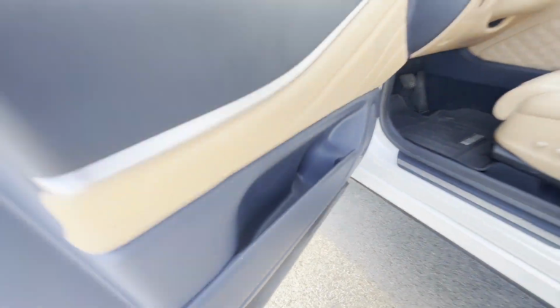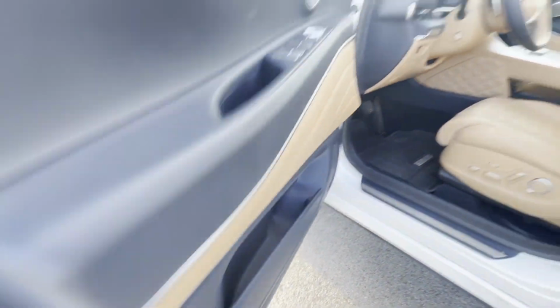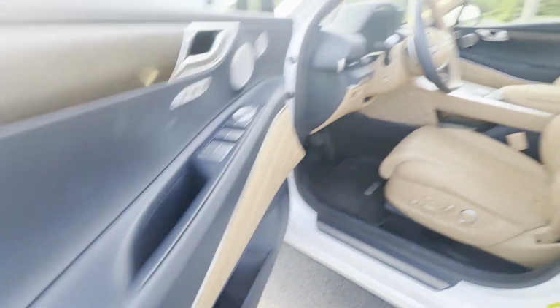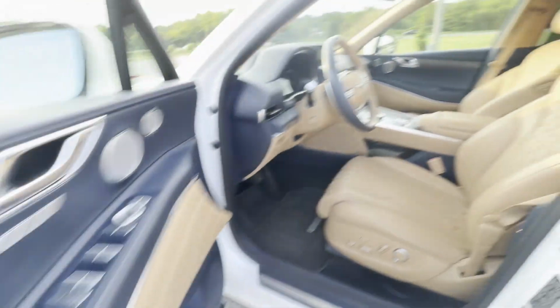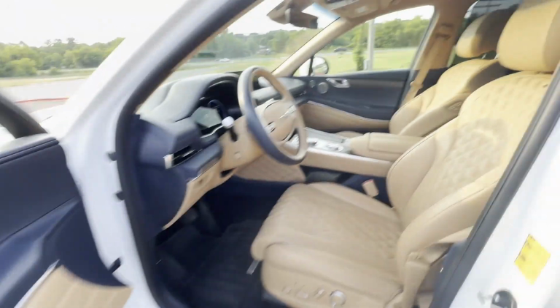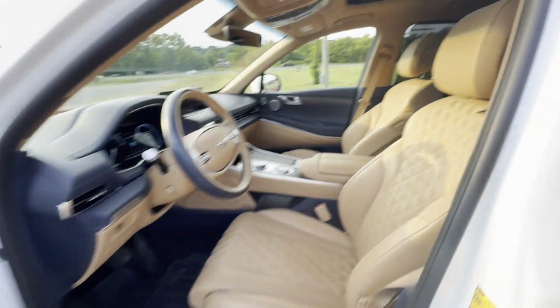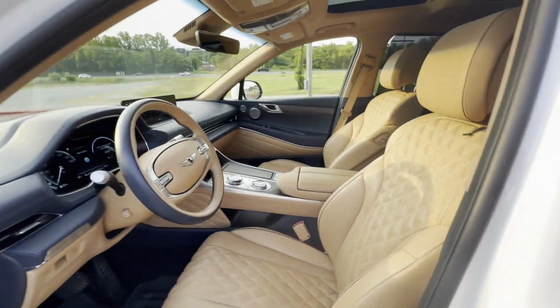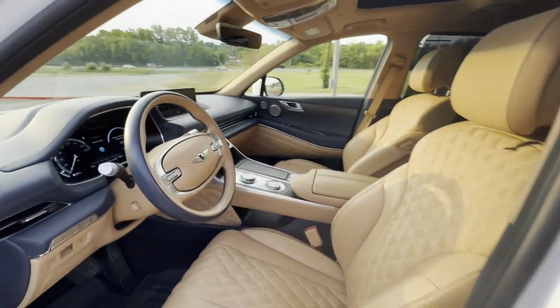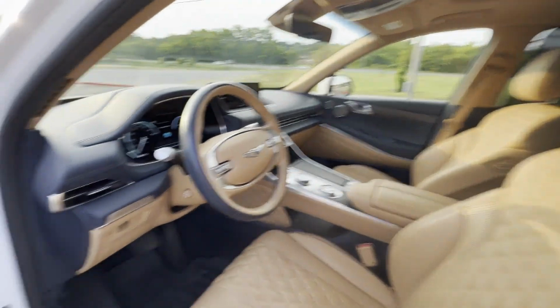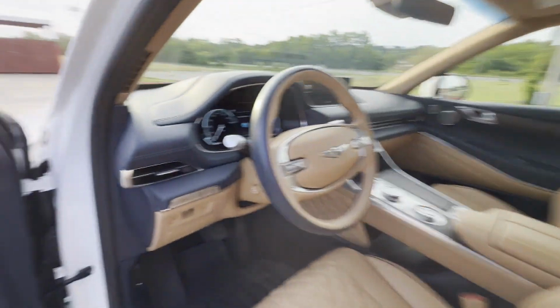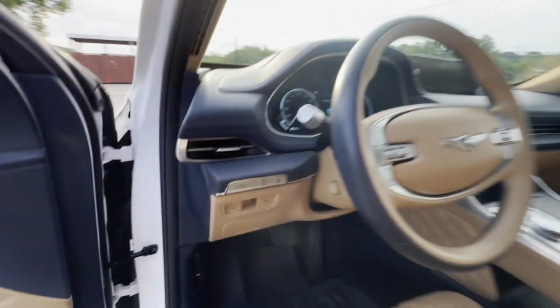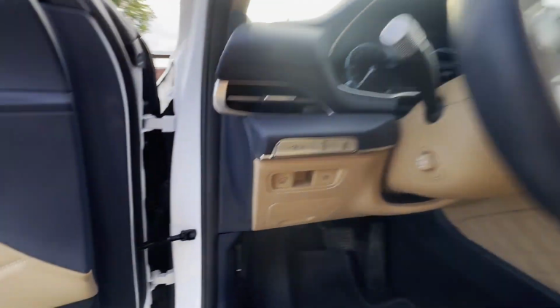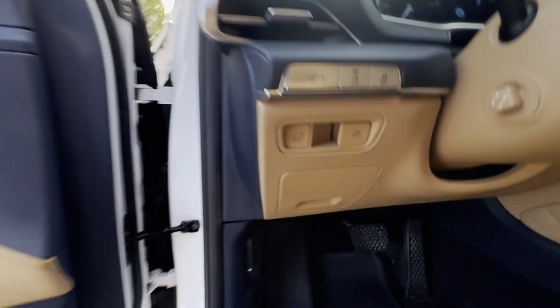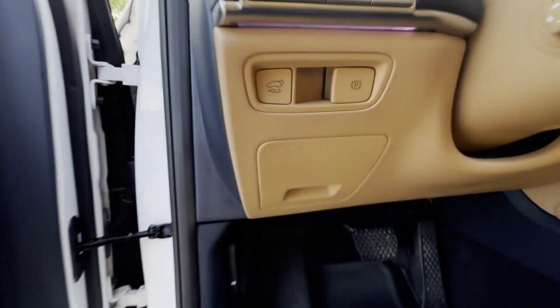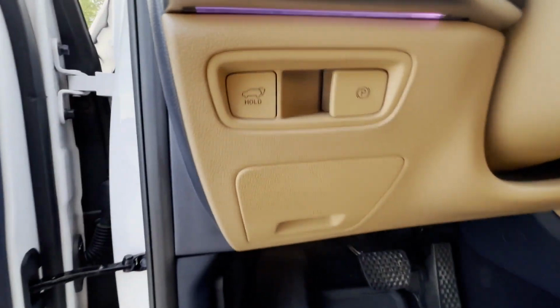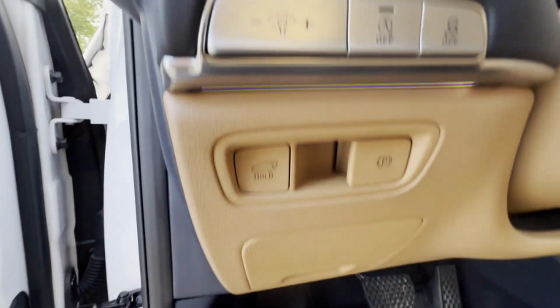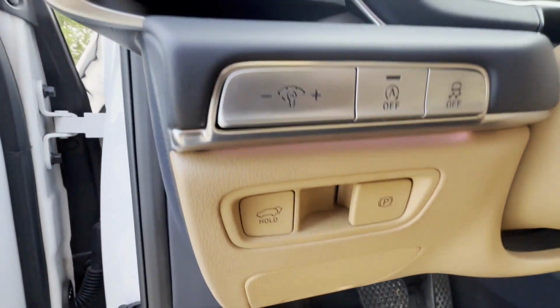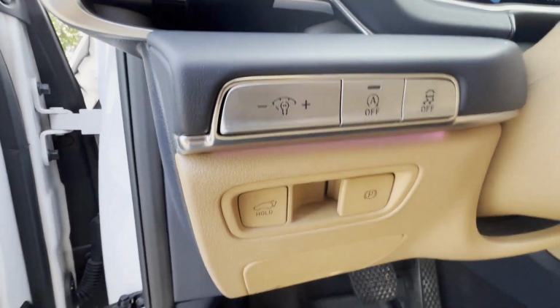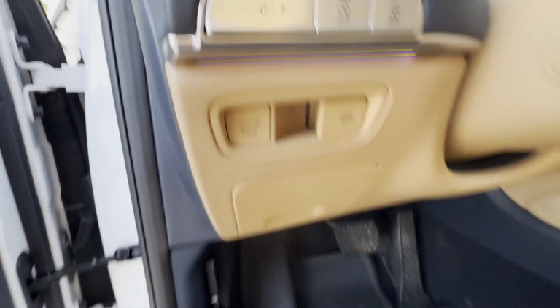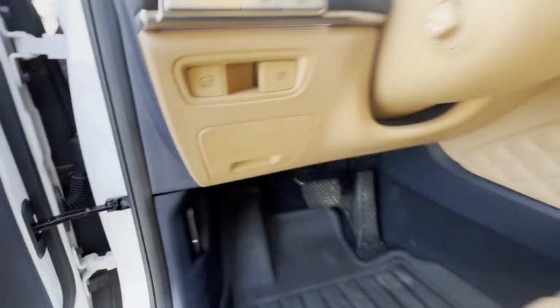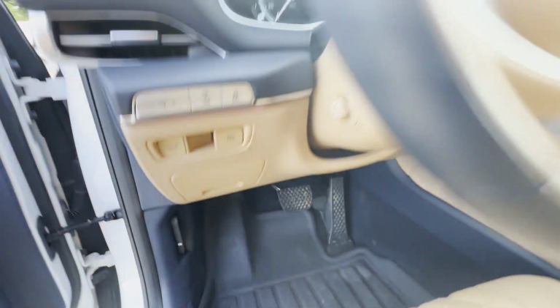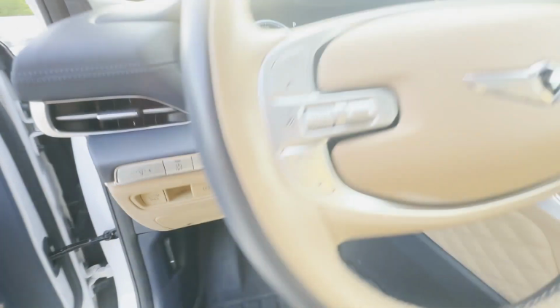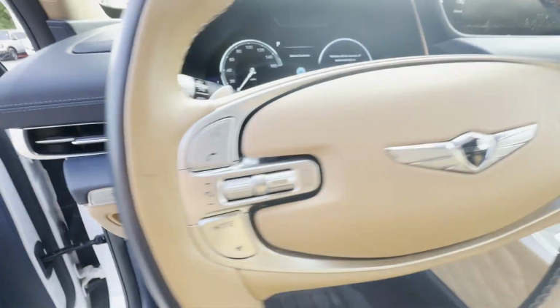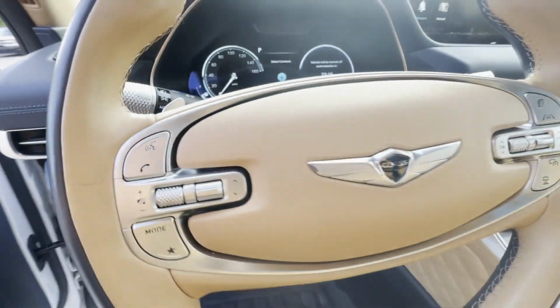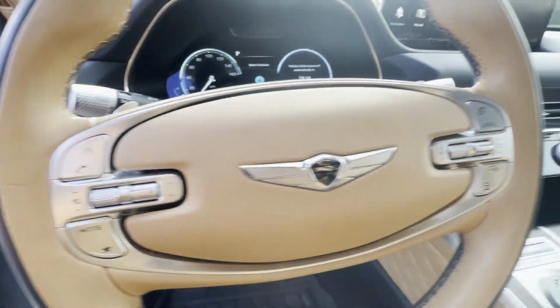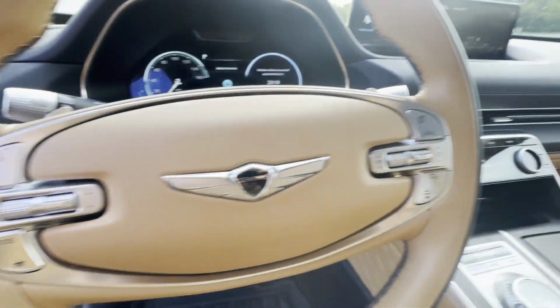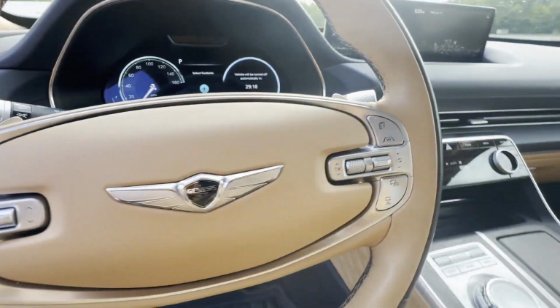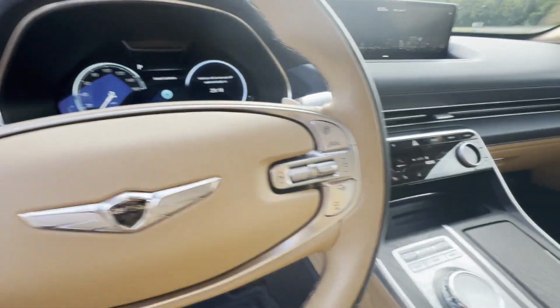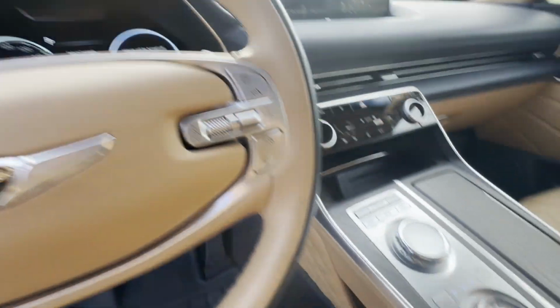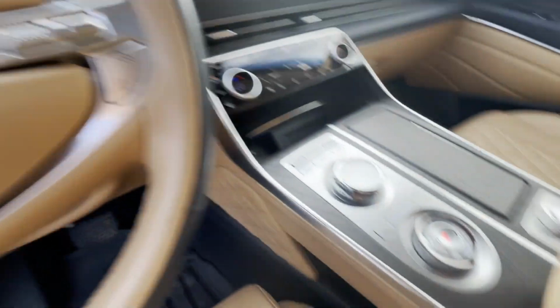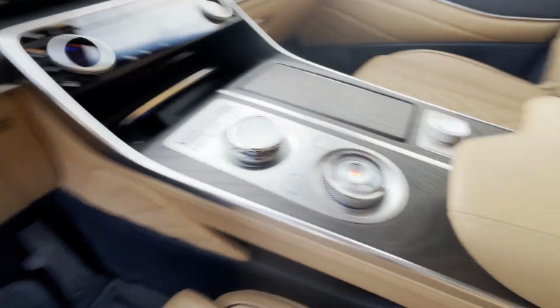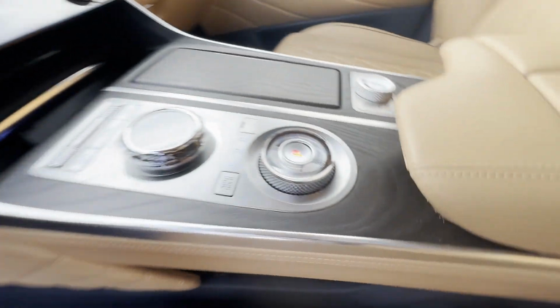Navigation. Turbocharged engine. Multi-zone air conditioning. Blind spot monitor. All-wheel drive.